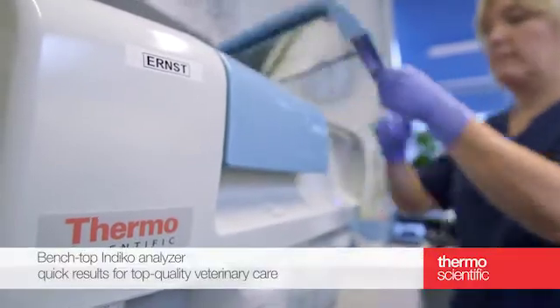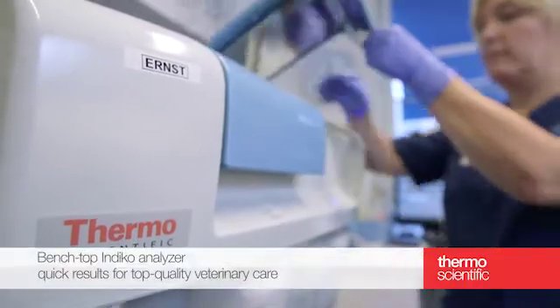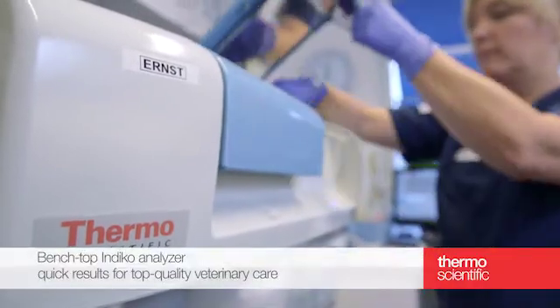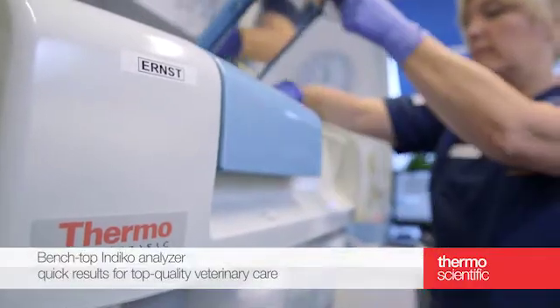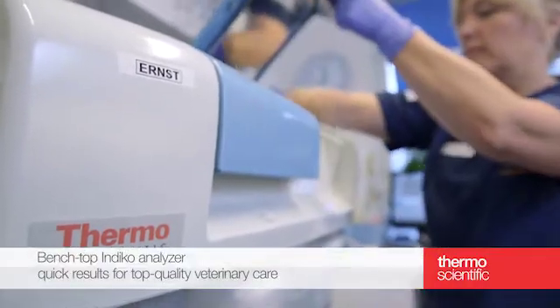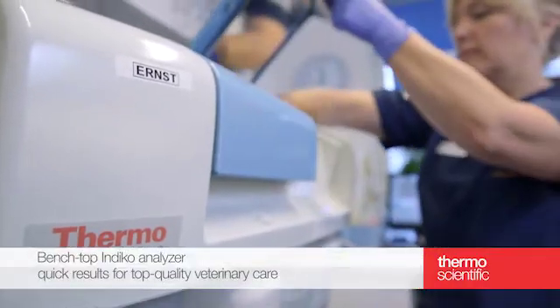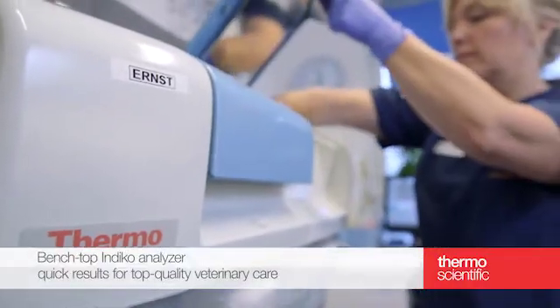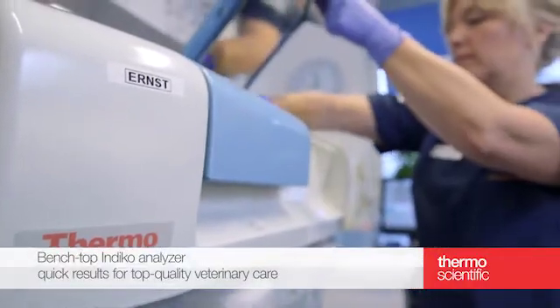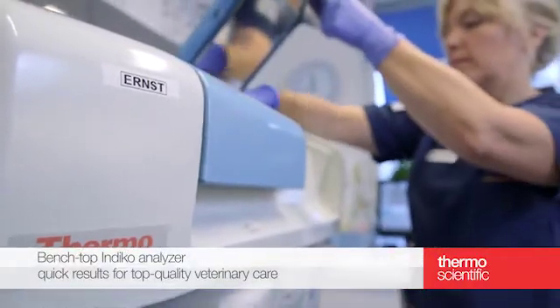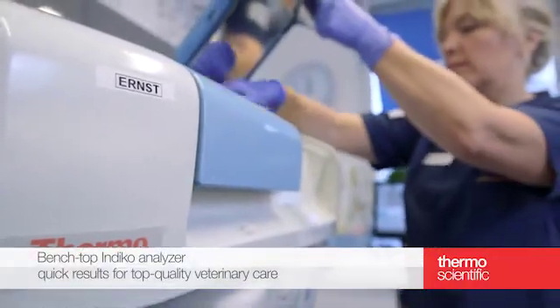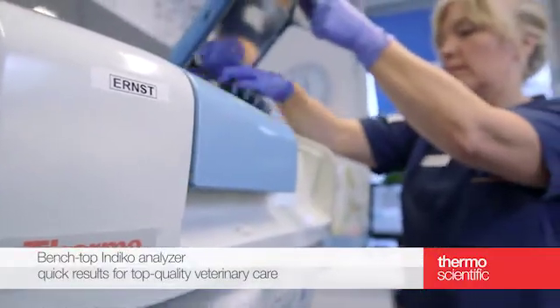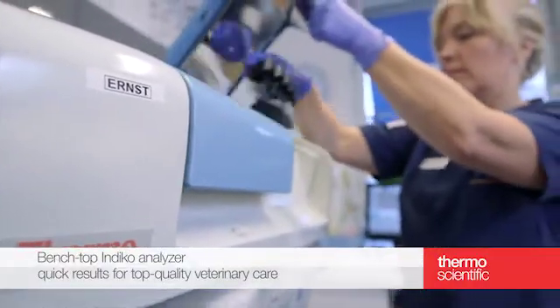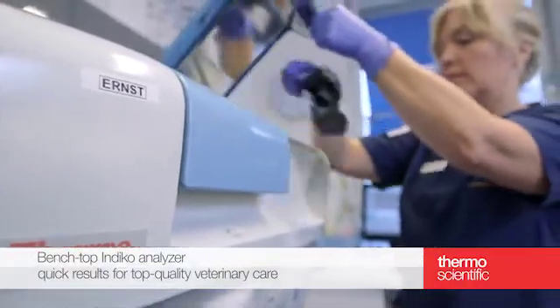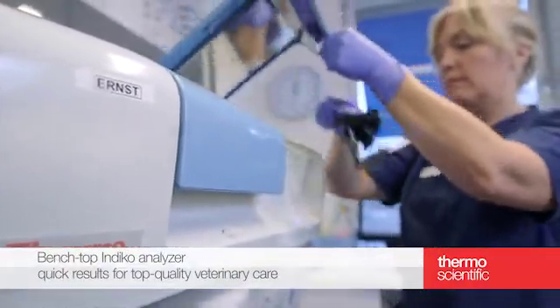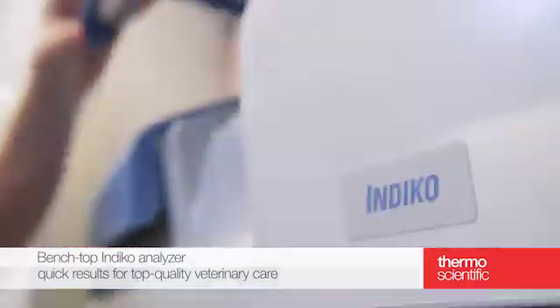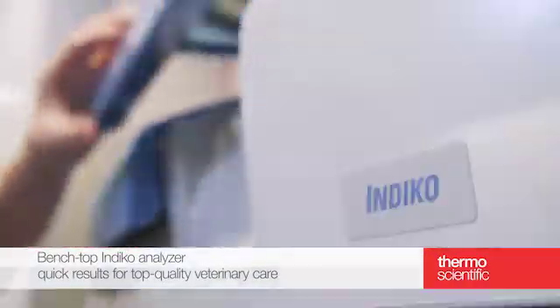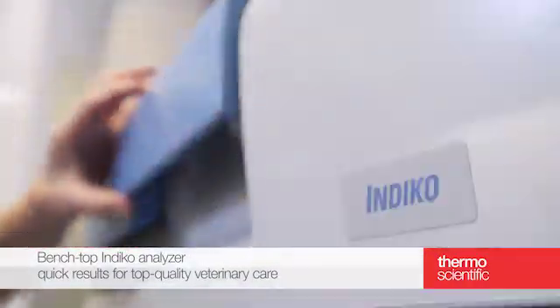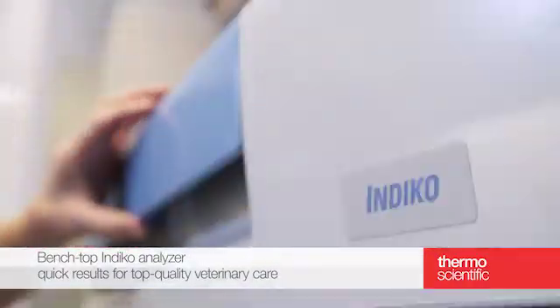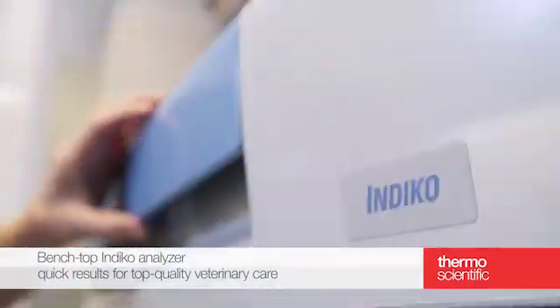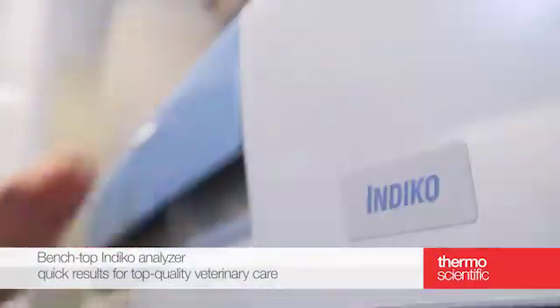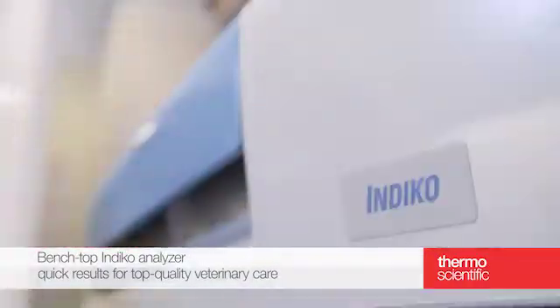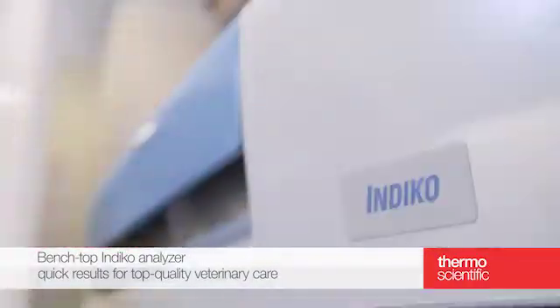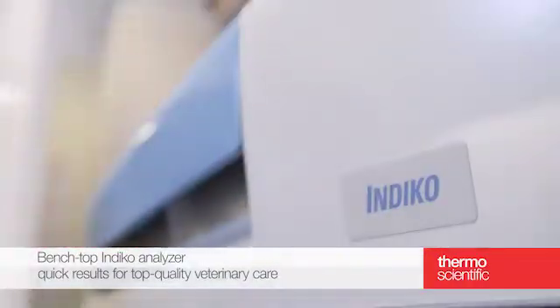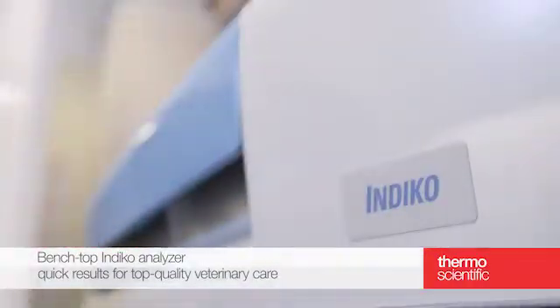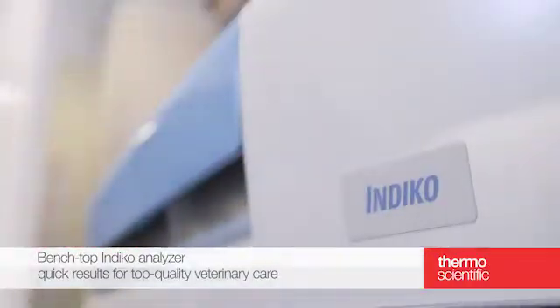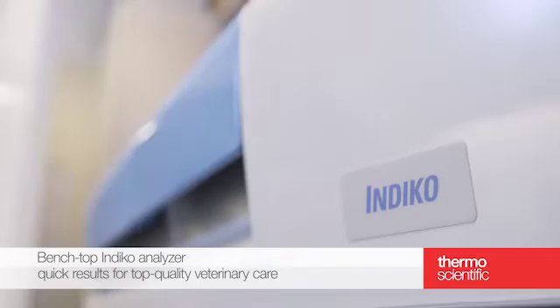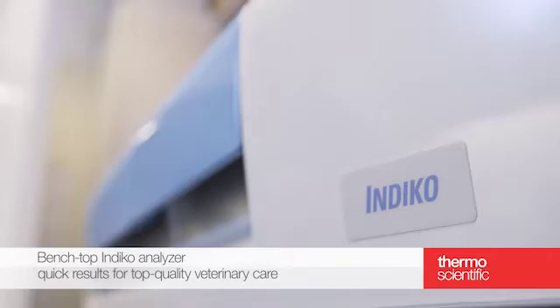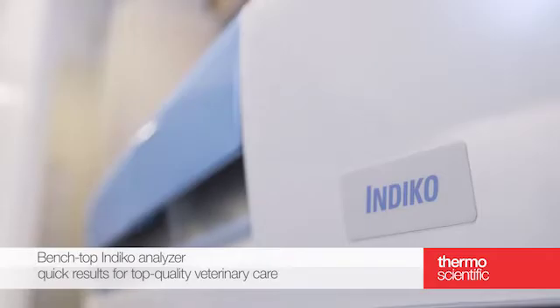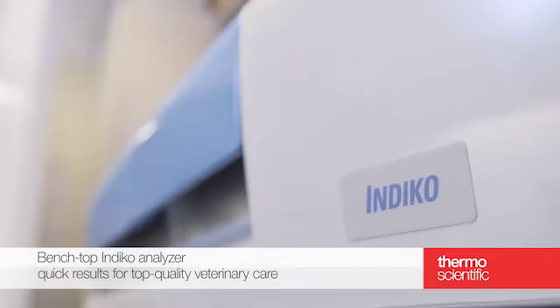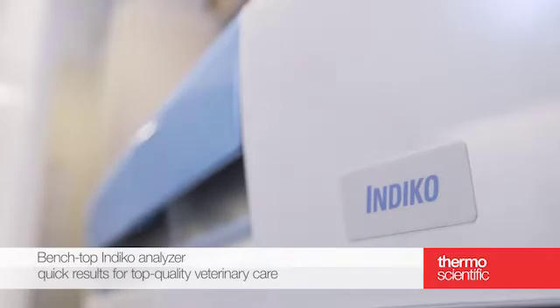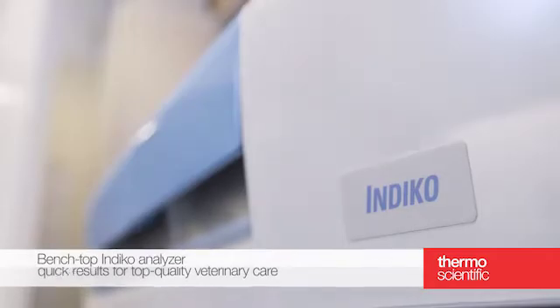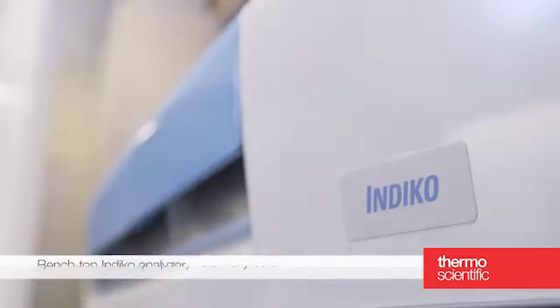Benchtop Indico Analyzer — quick results for top quality veterinary care.